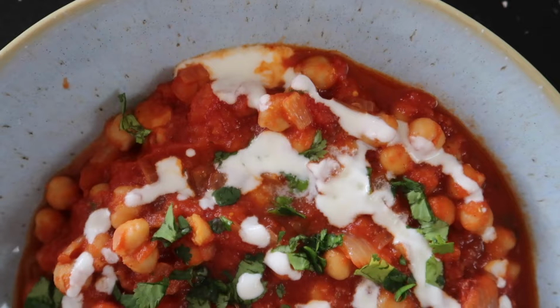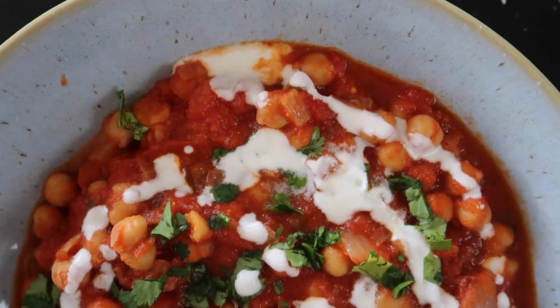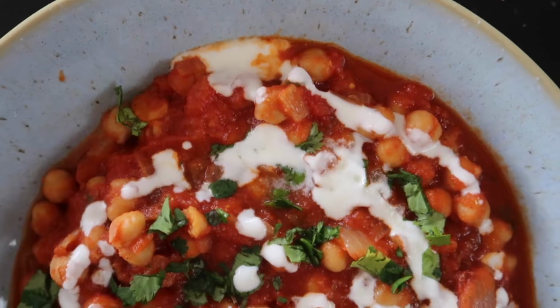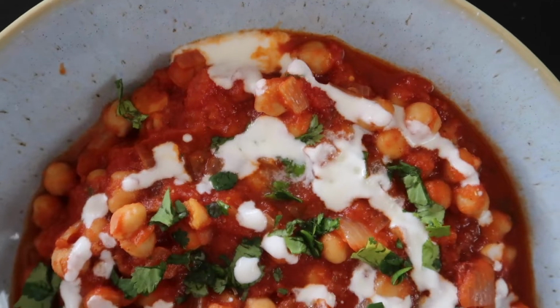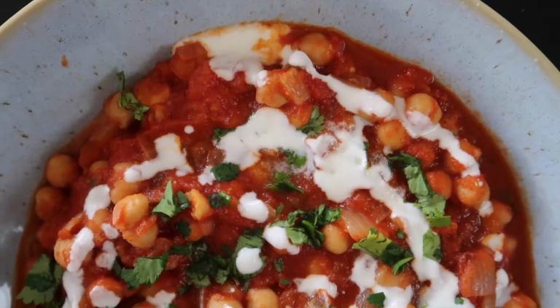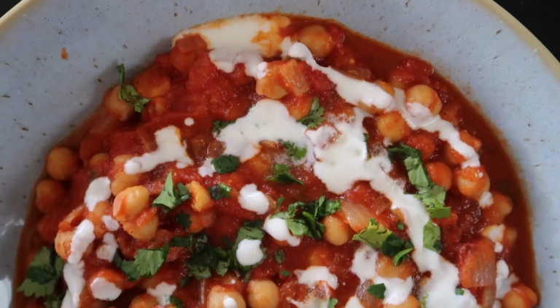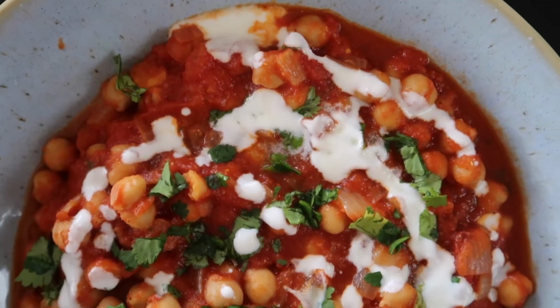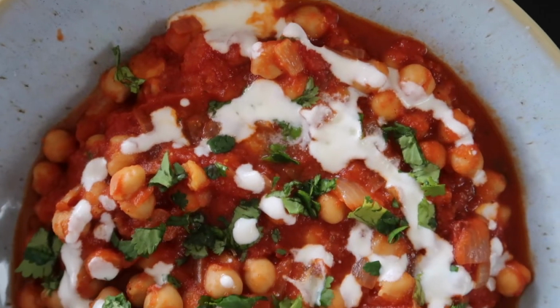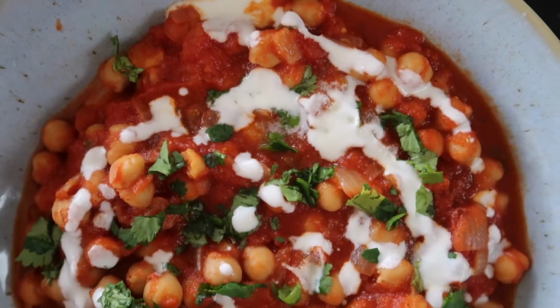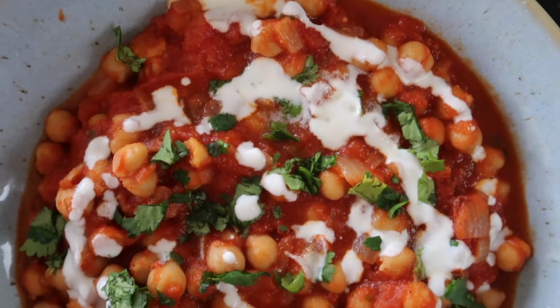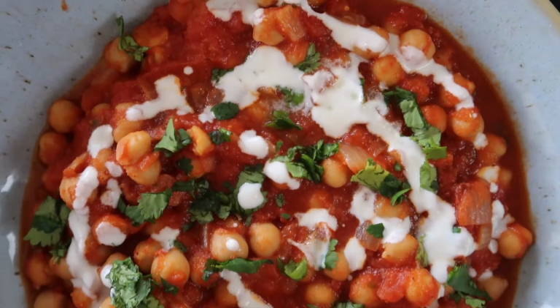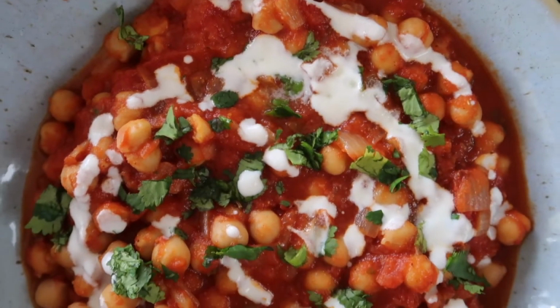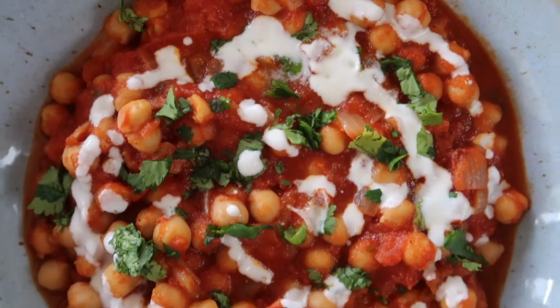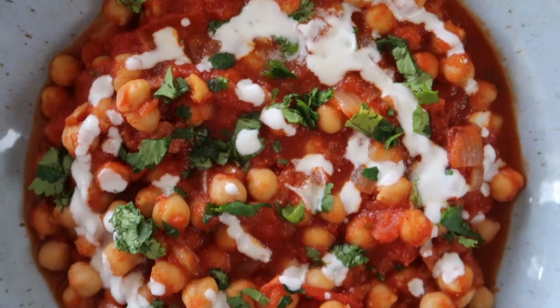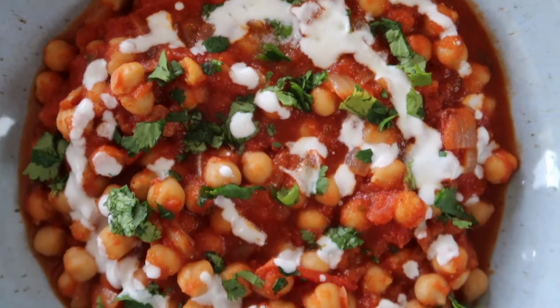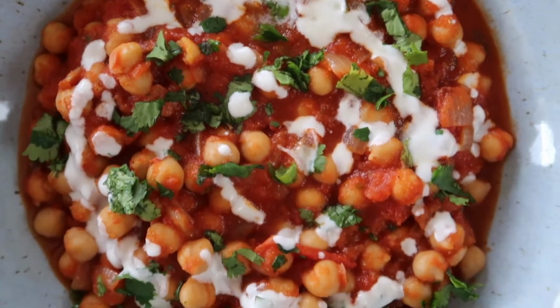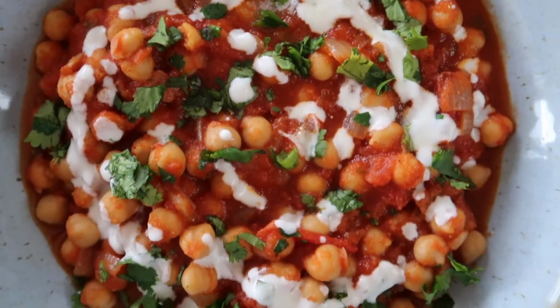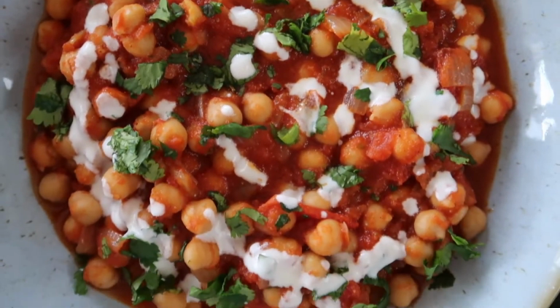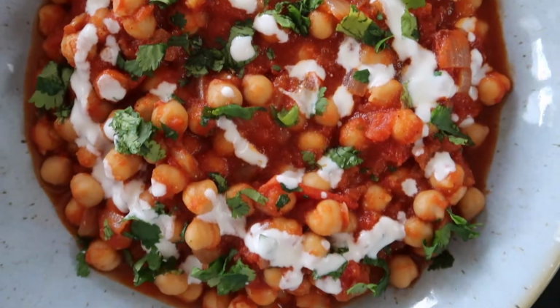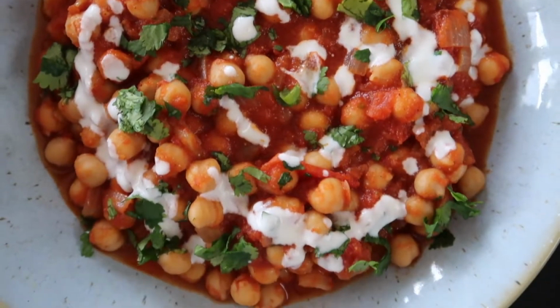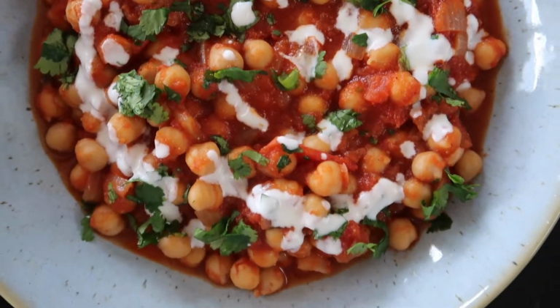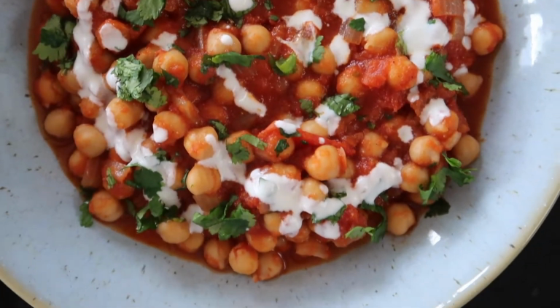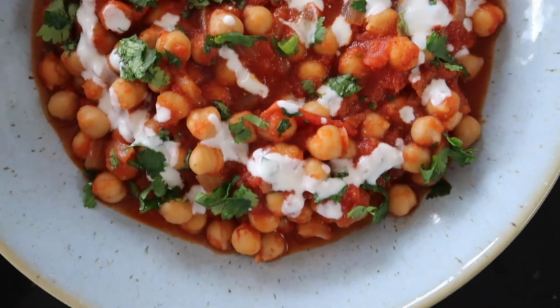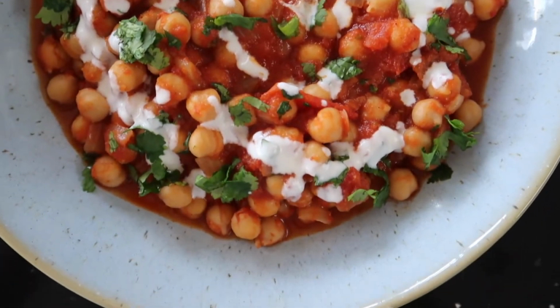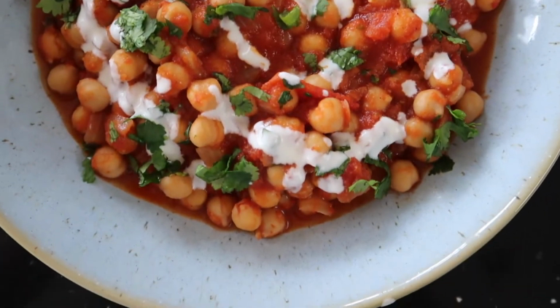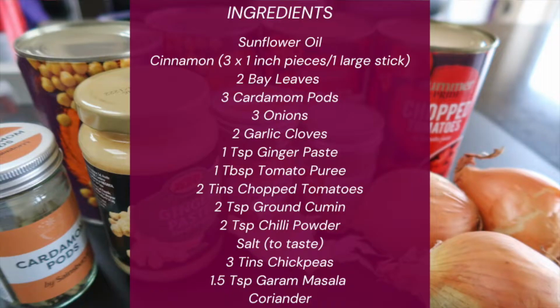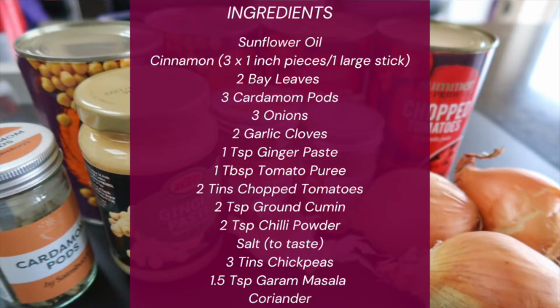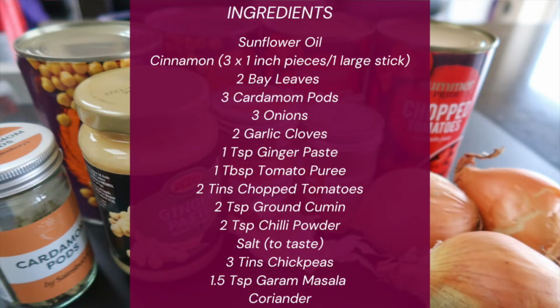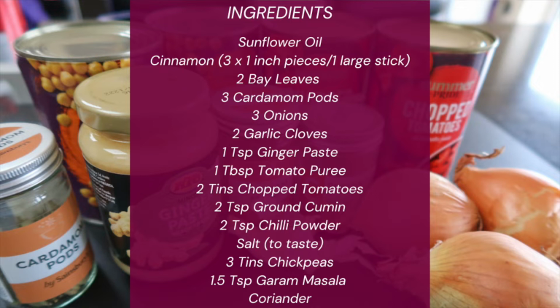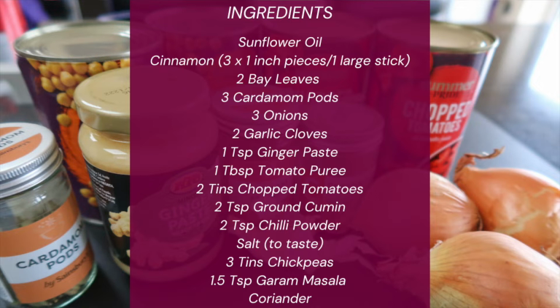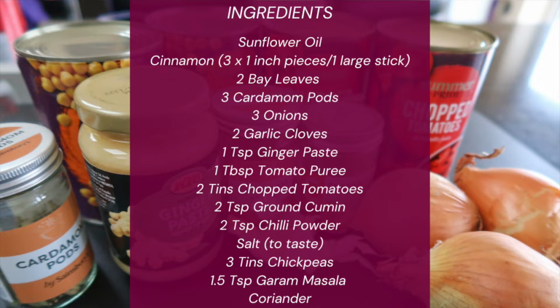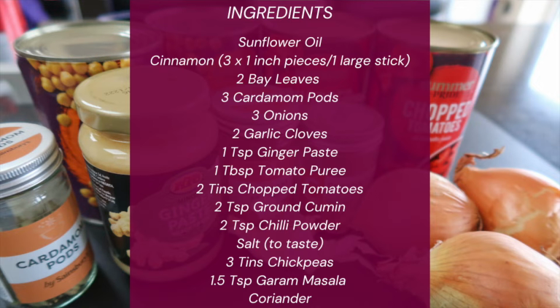We can beat any takeaway curry with this authentic Indian chickpea curry. Let's show you how we do it.